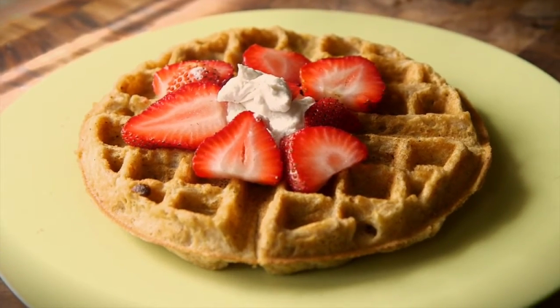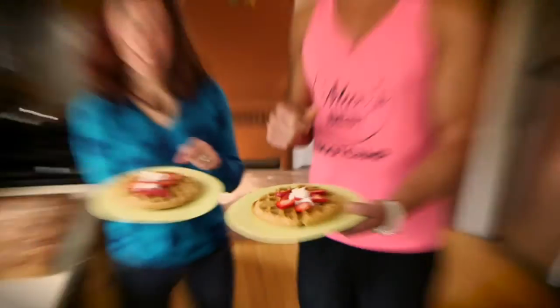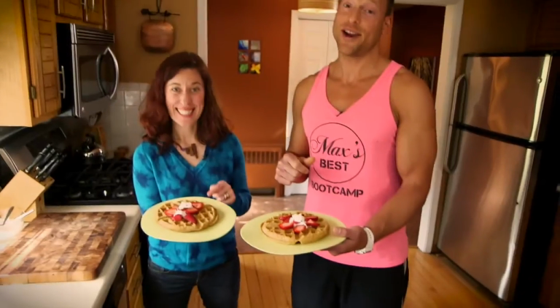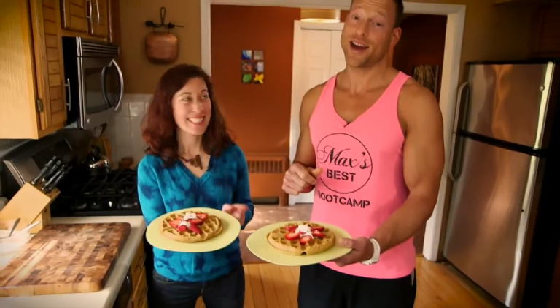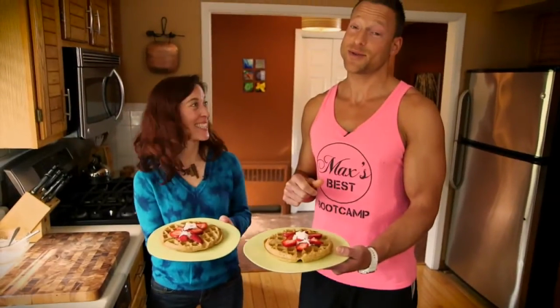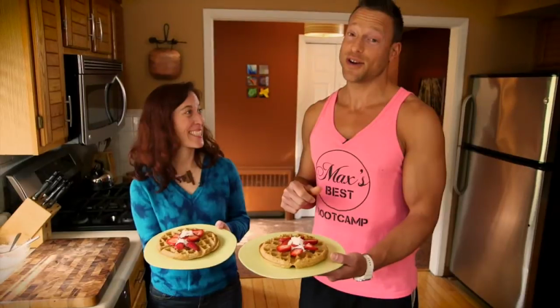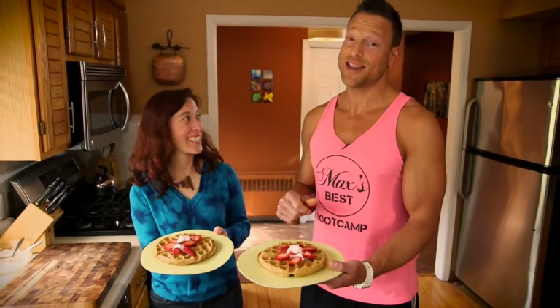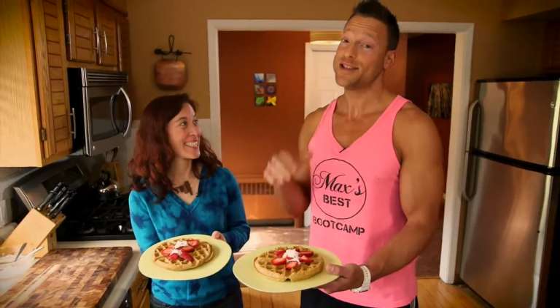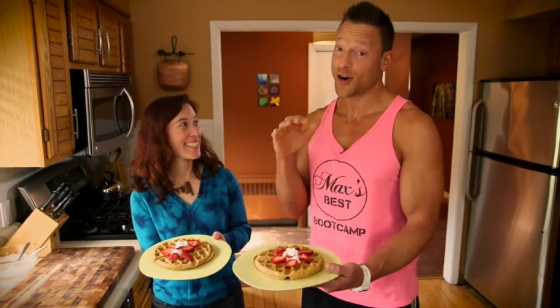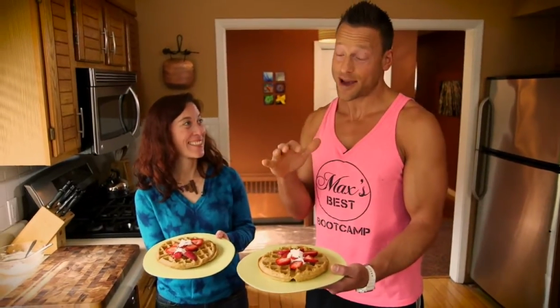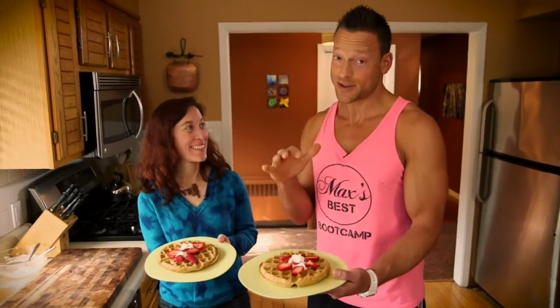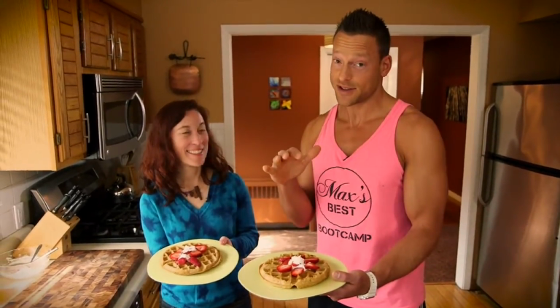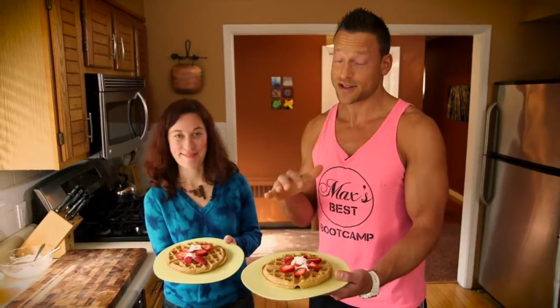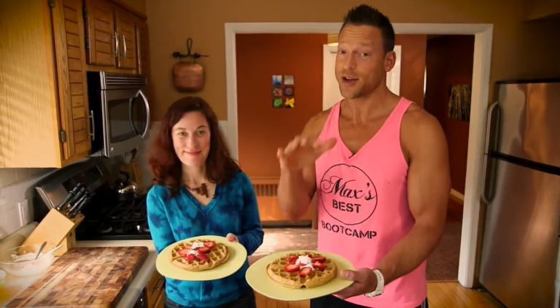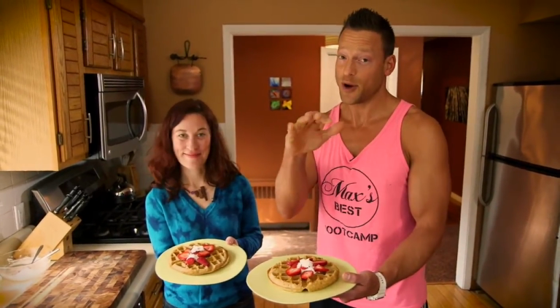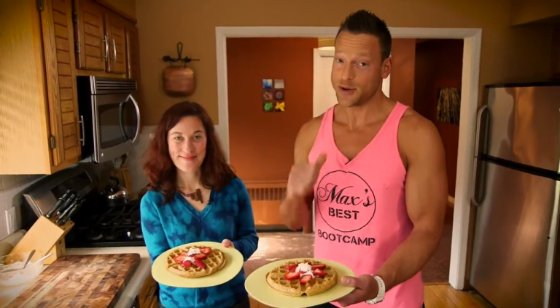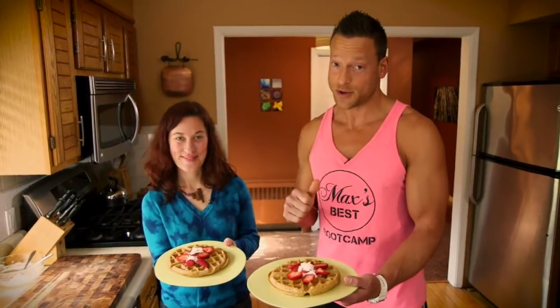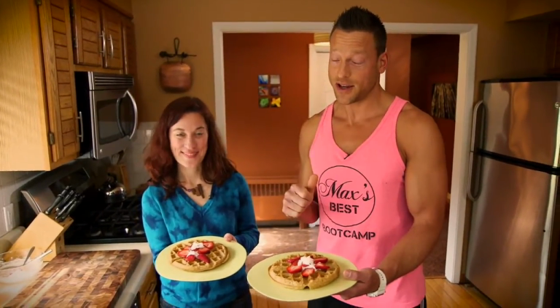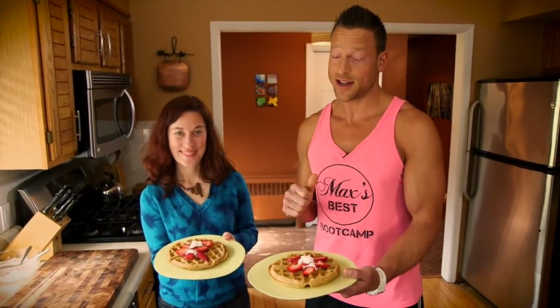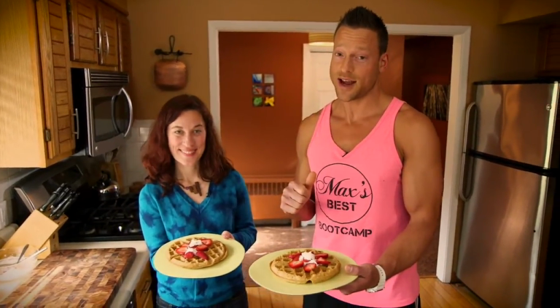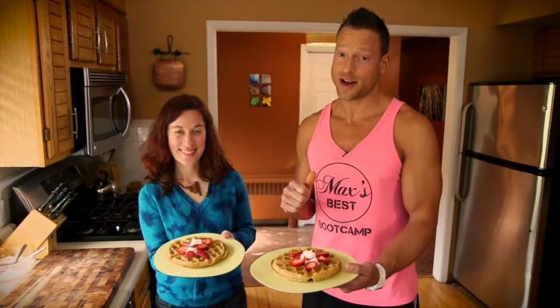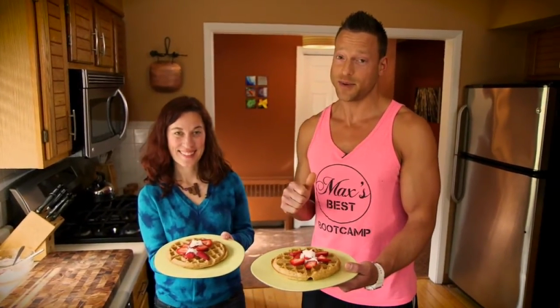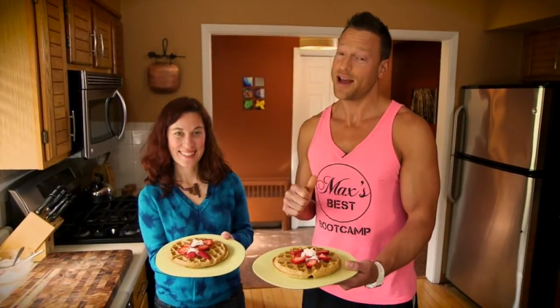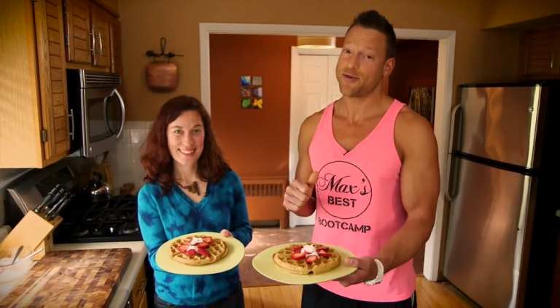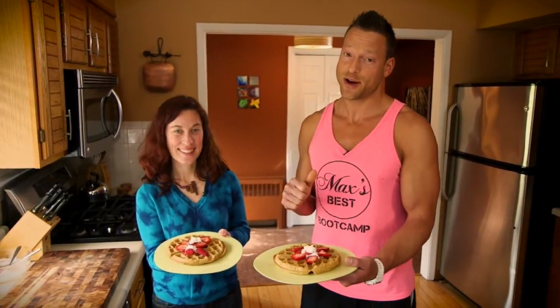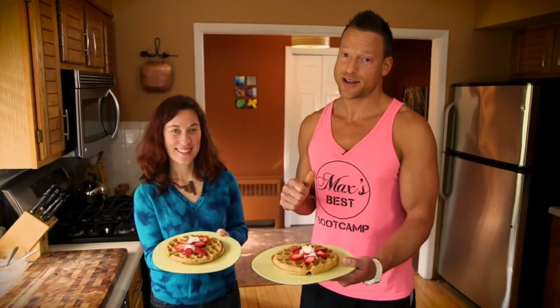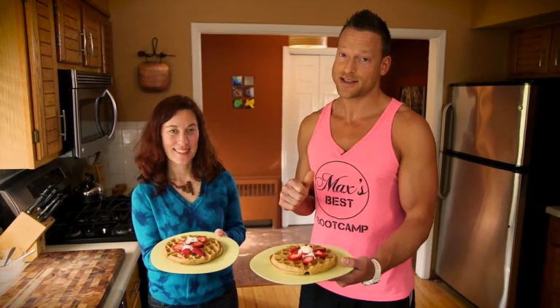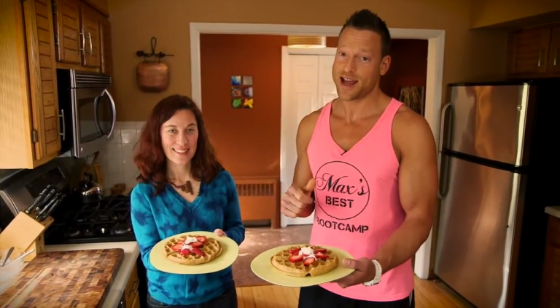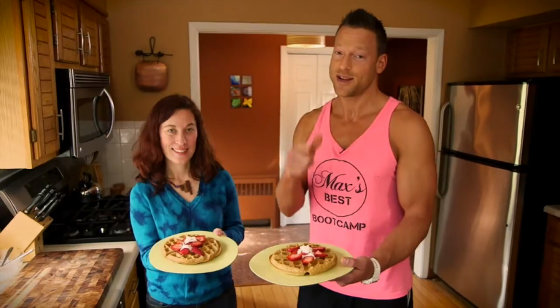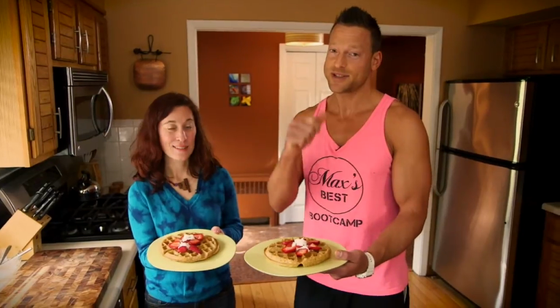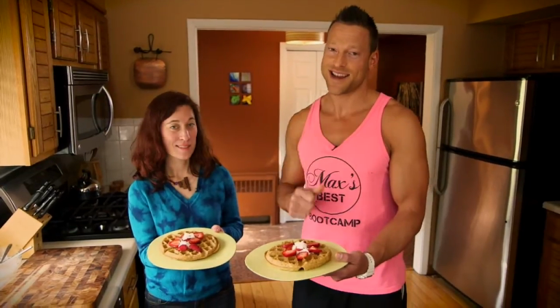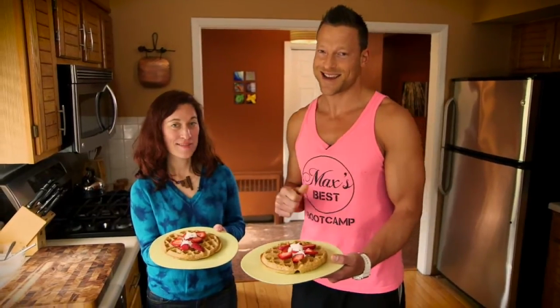Alright you guys, these are absolutely delicious. We hope you enjoy it and like that recipe. Have a great rest of the day — we'll see you next time.